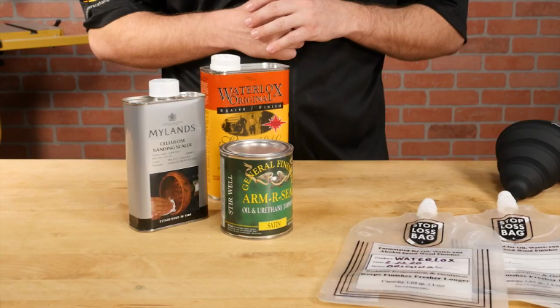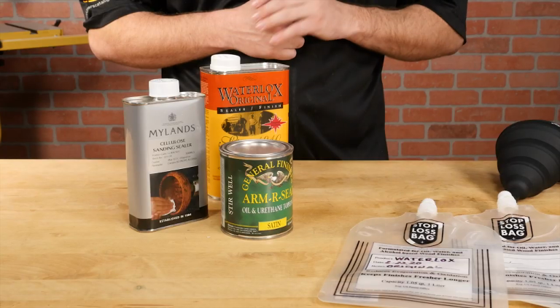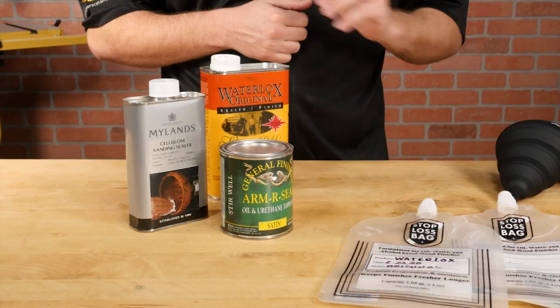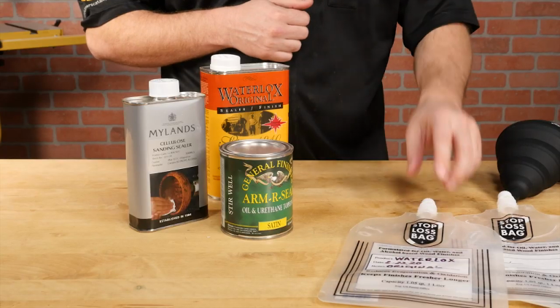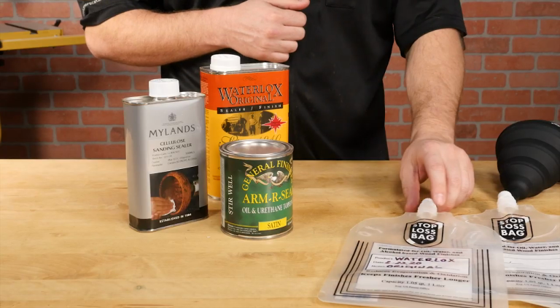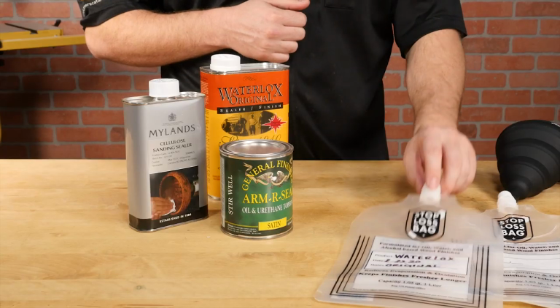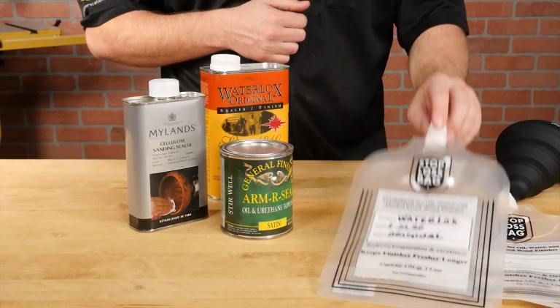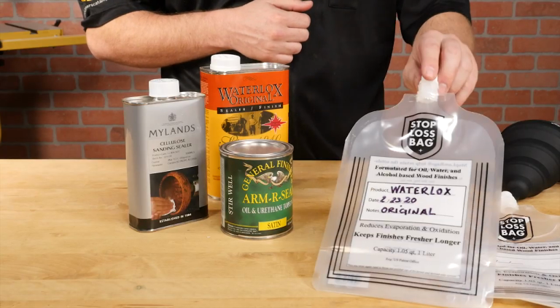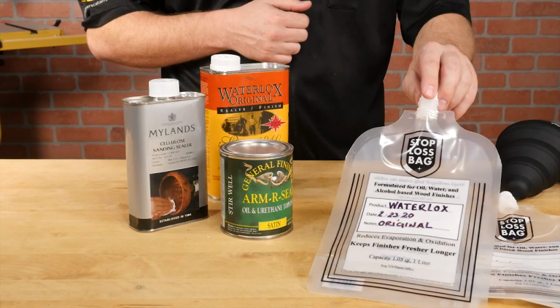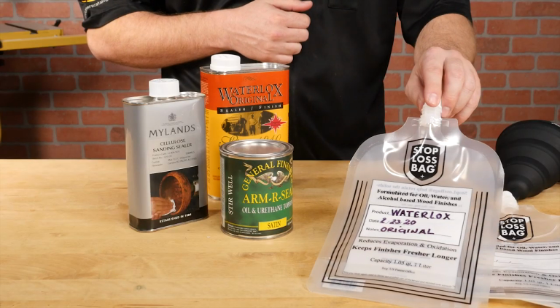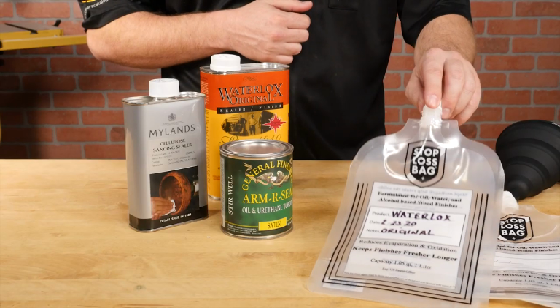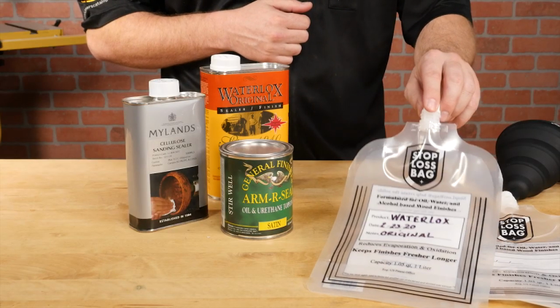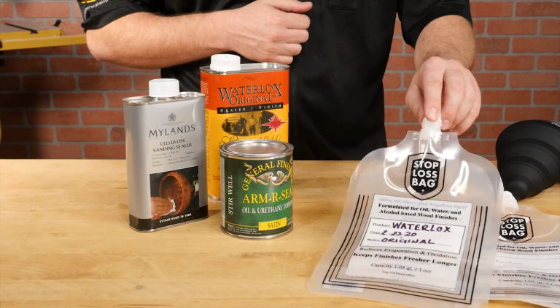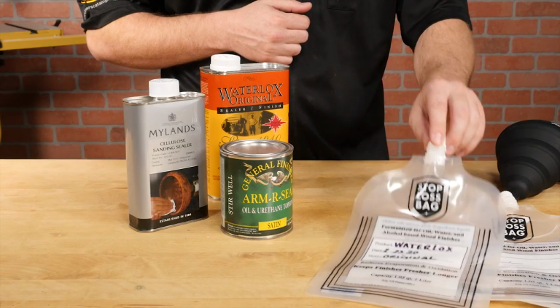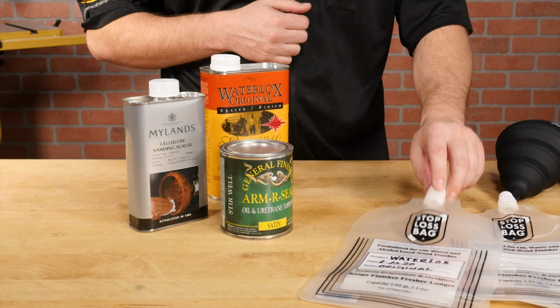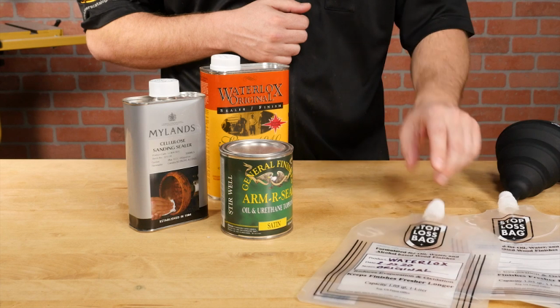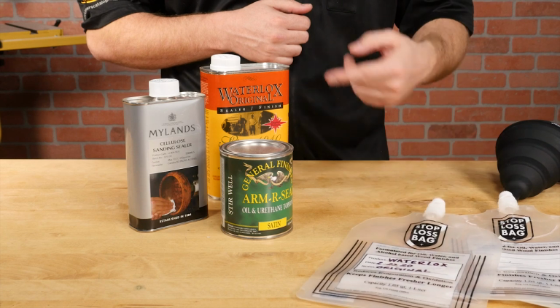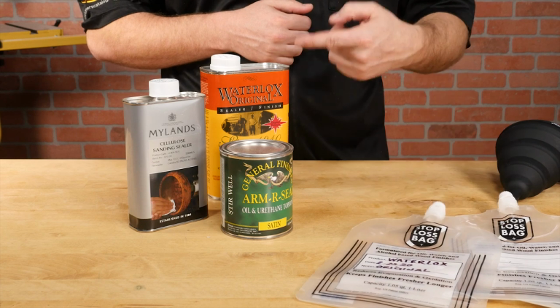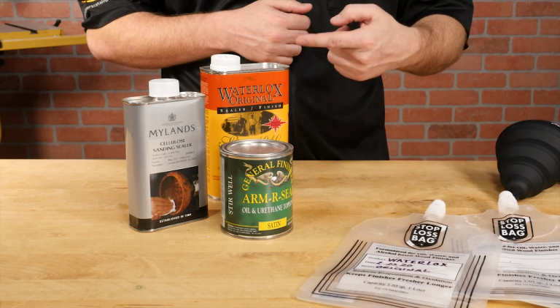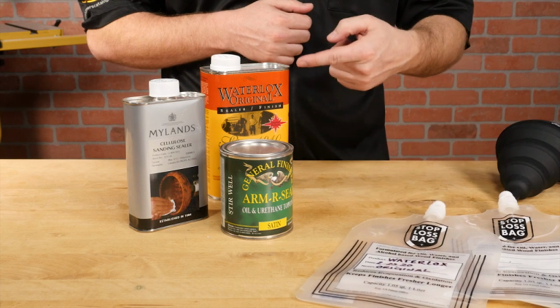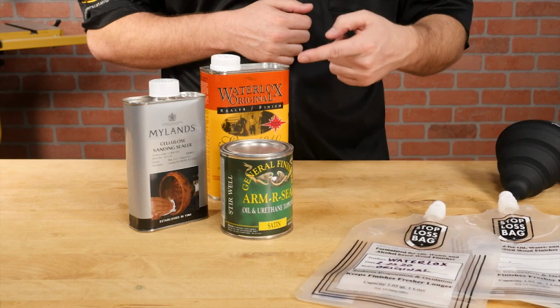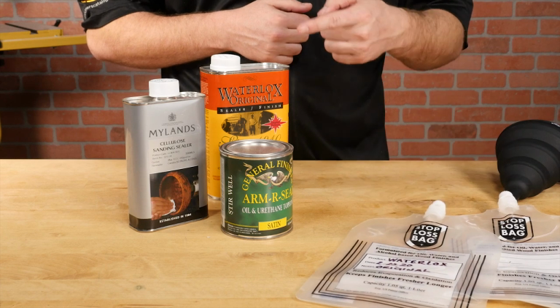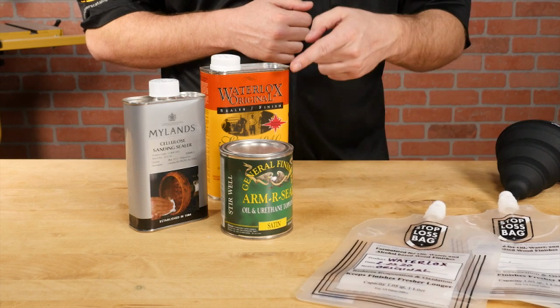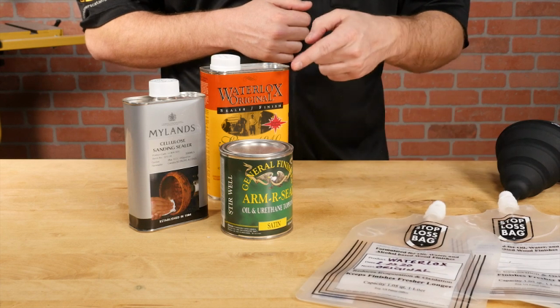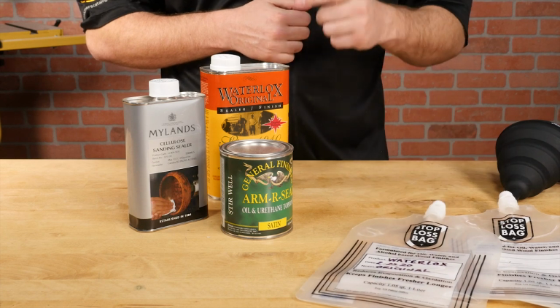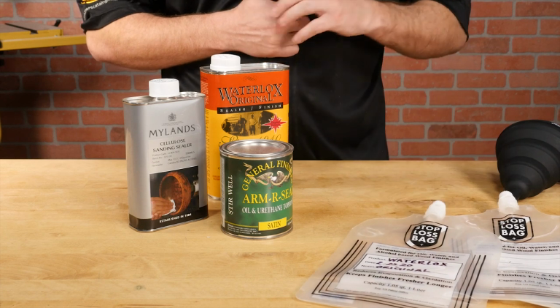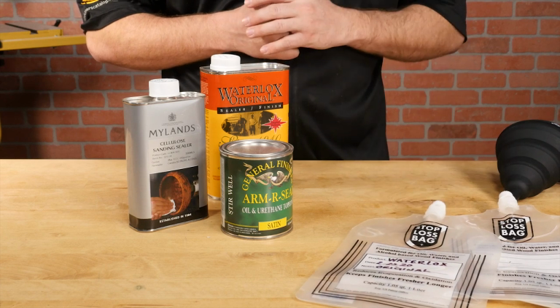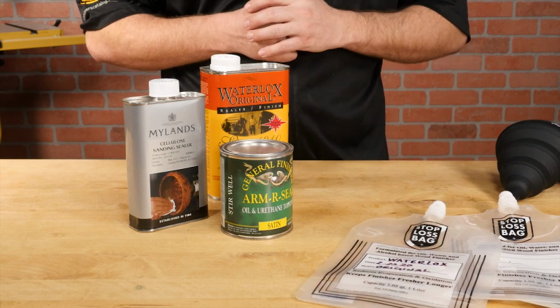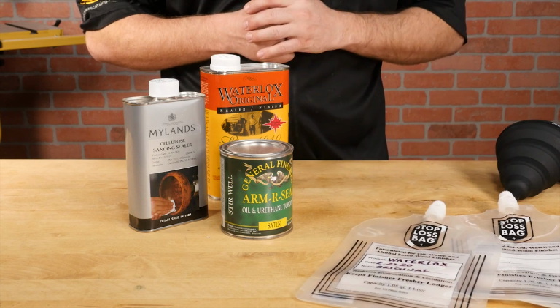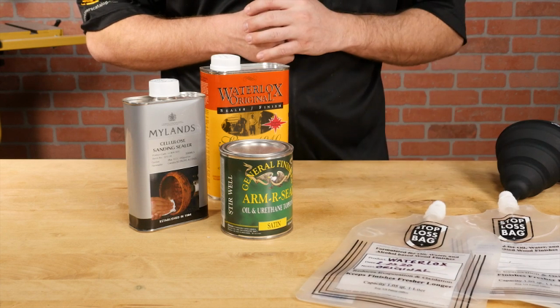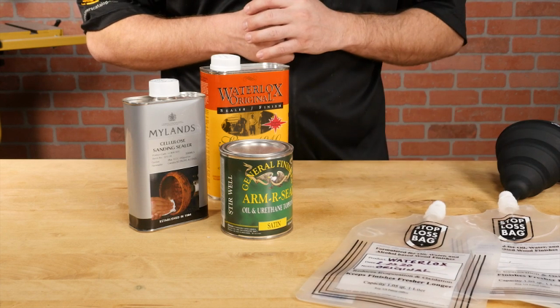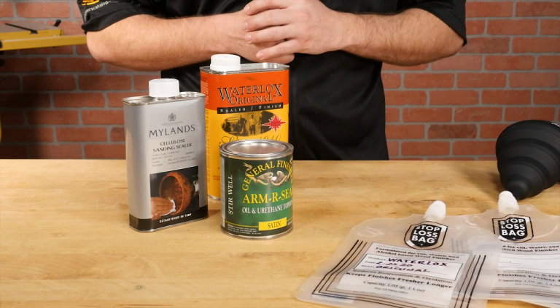But keep in mind, Stop-loss bags are designed only for use with oil, water, and alcohol-based finishes.